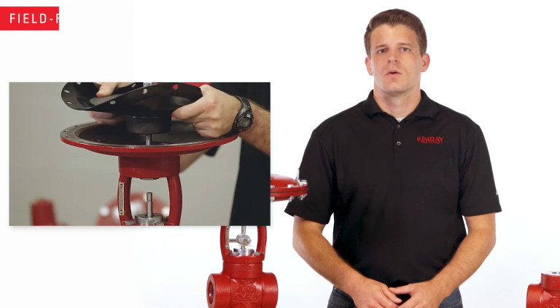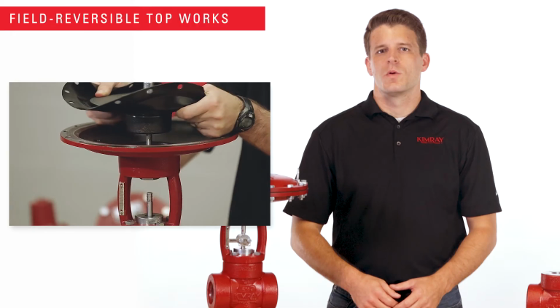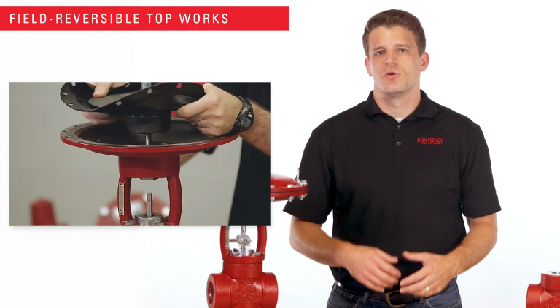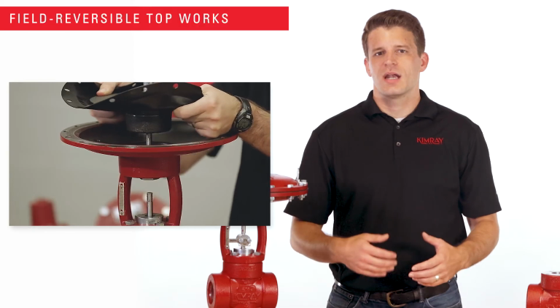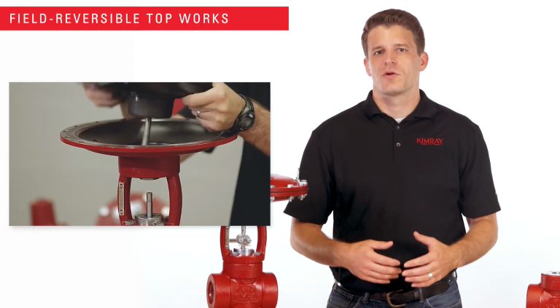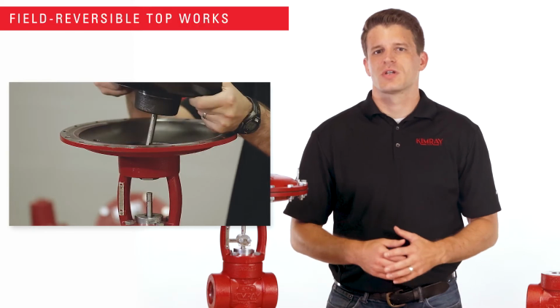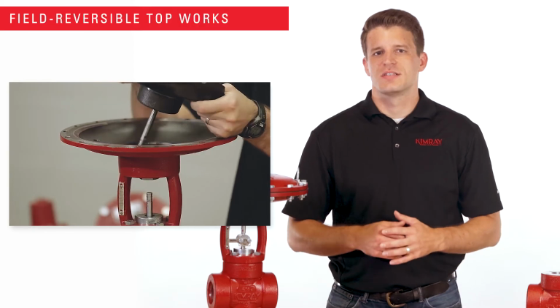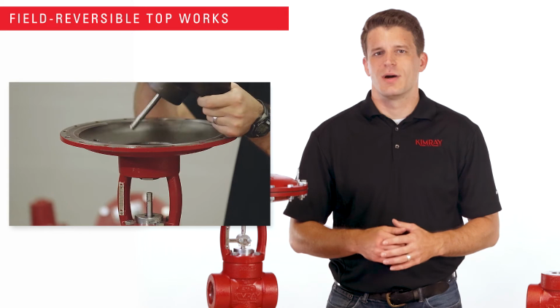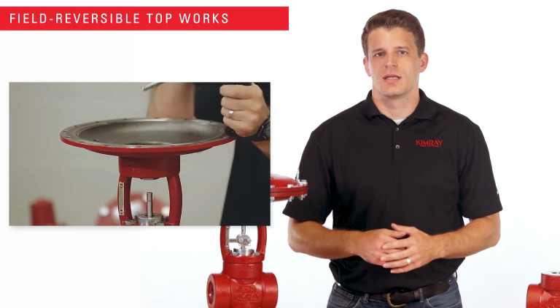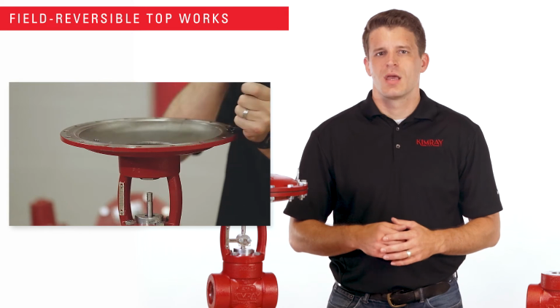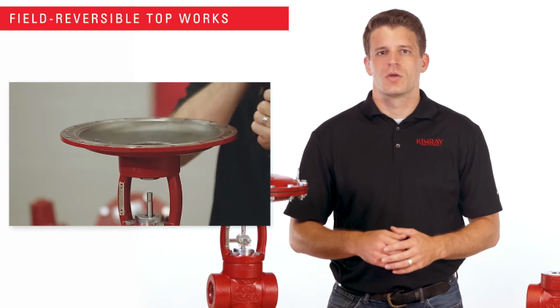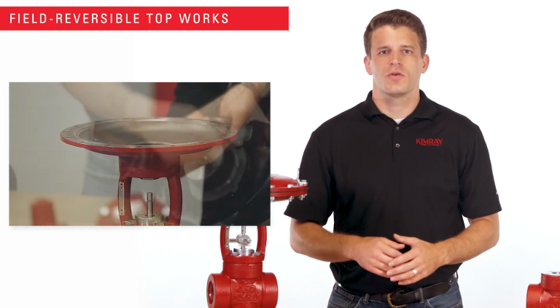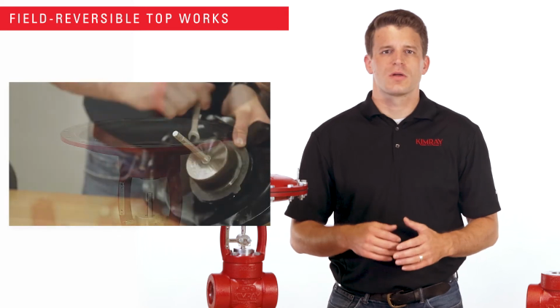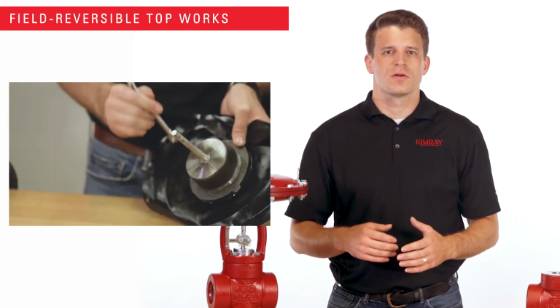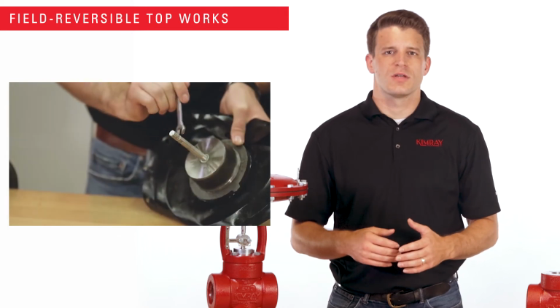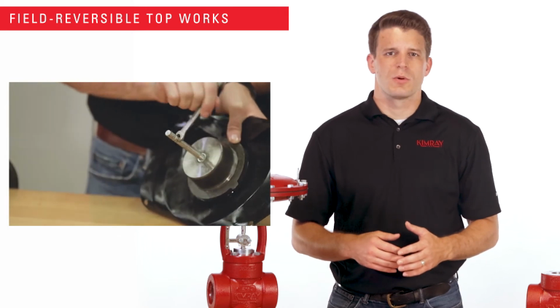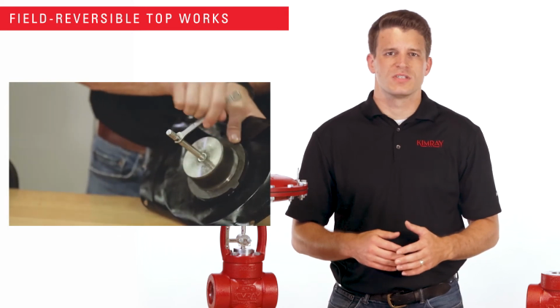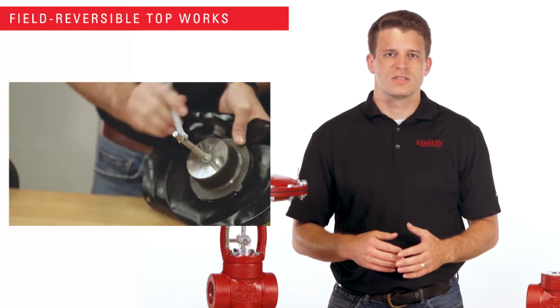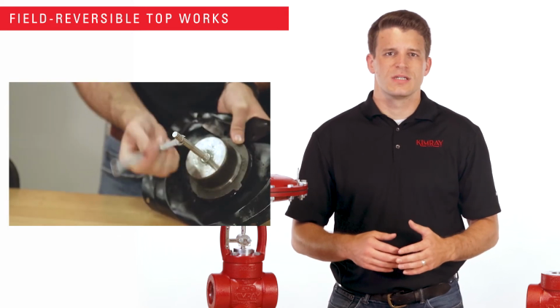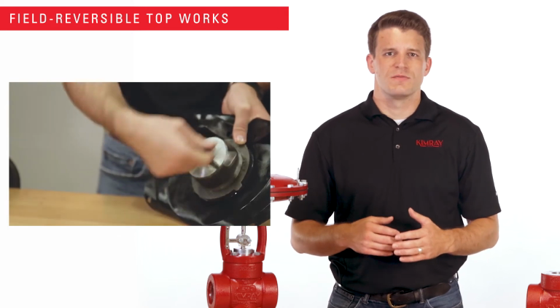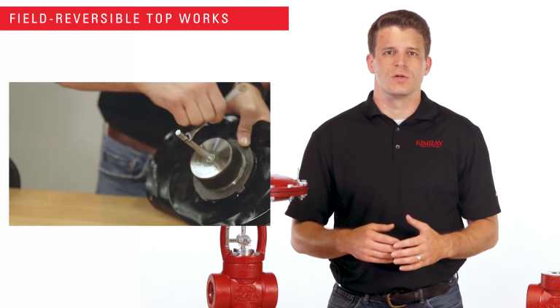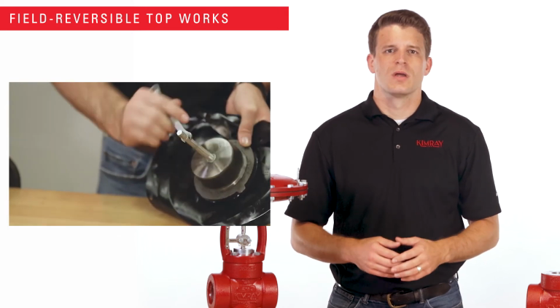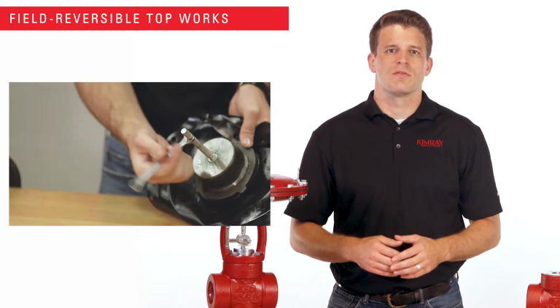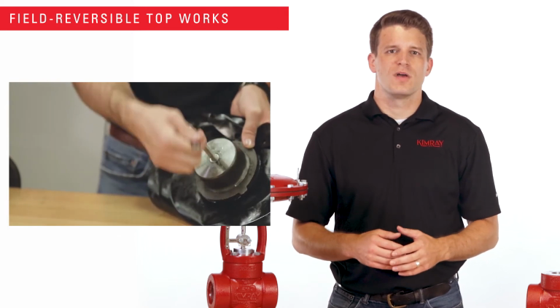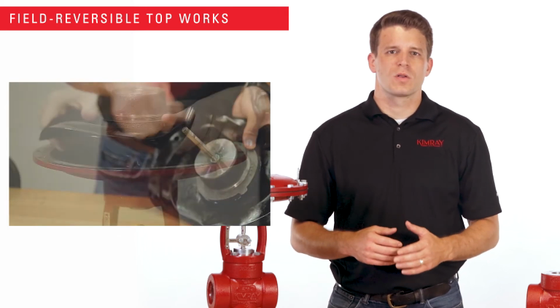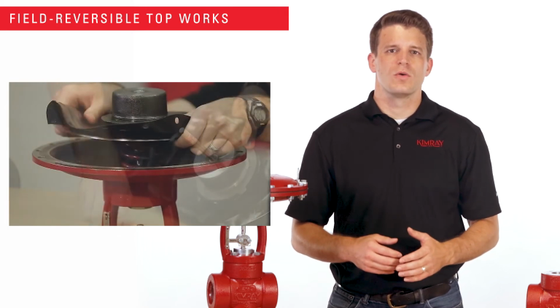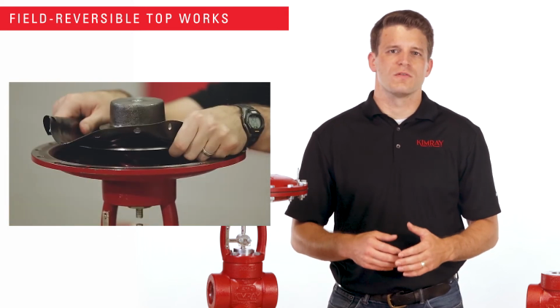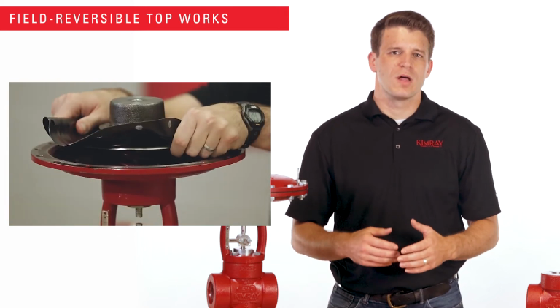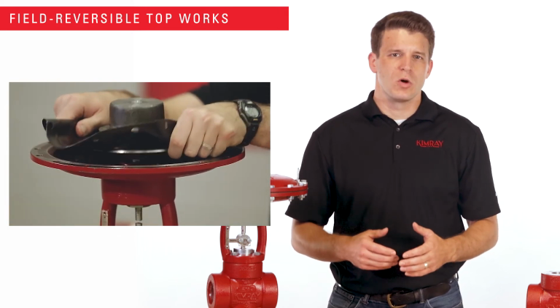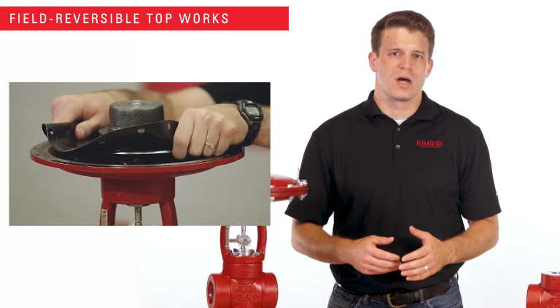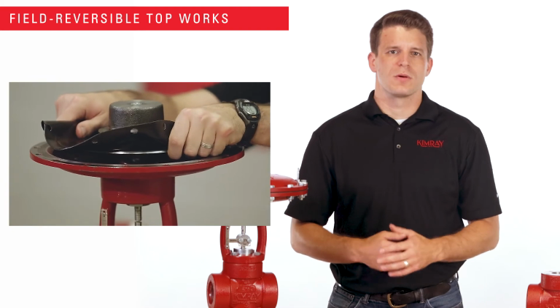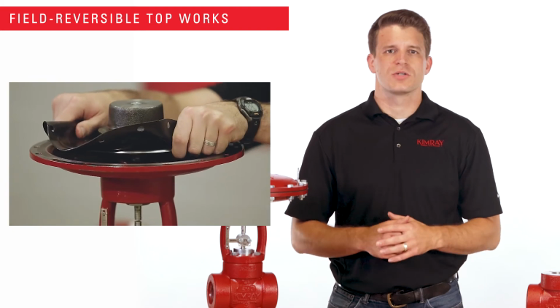With the pneumatic version of the T-Body, you can also convert the topworks easily in the field from fail closed to fail open operation.